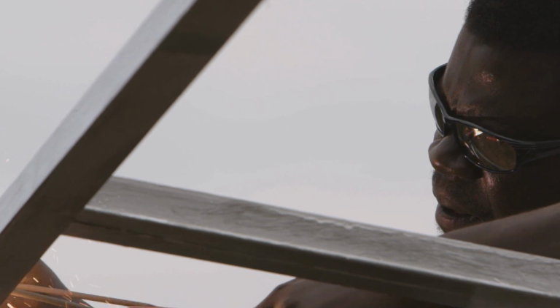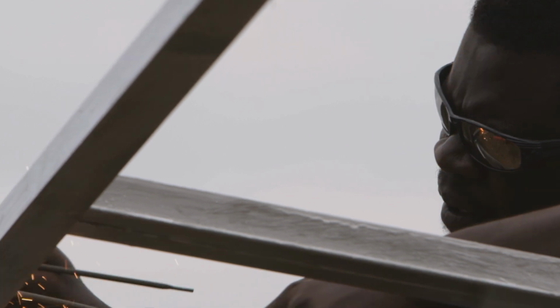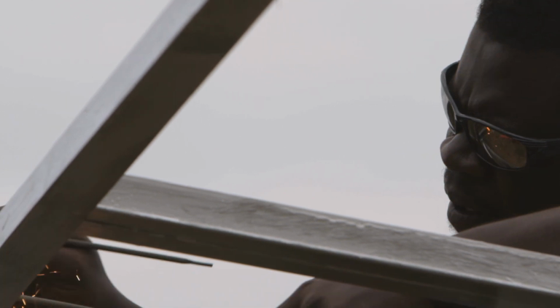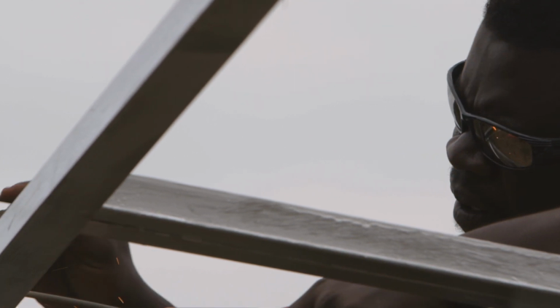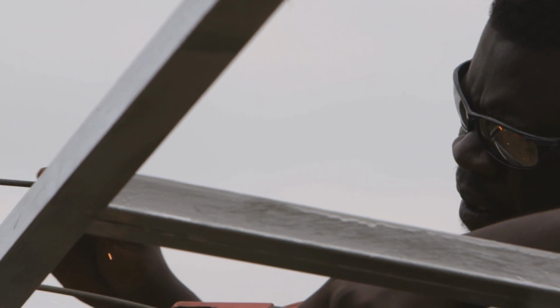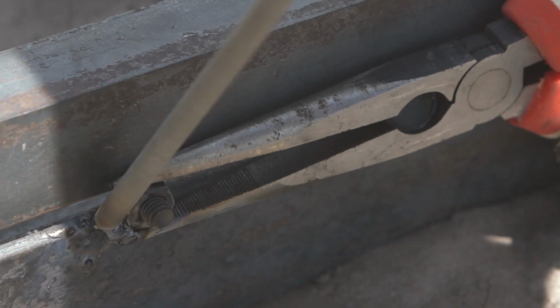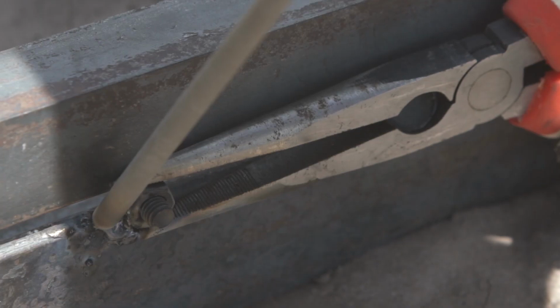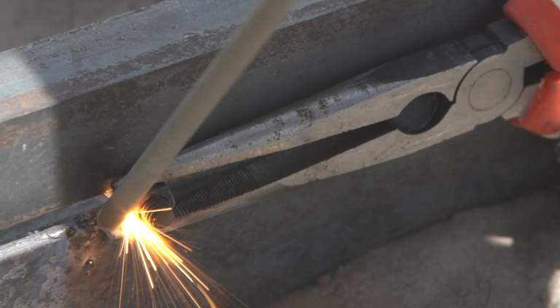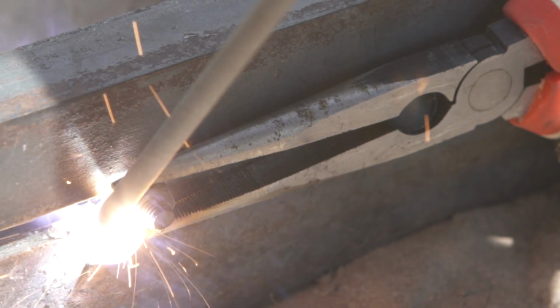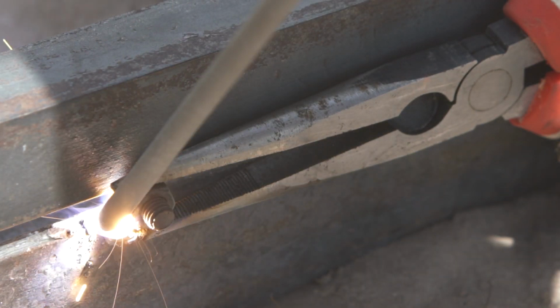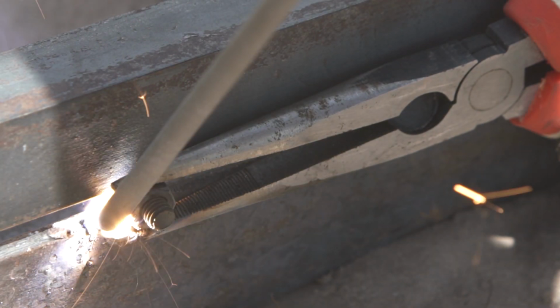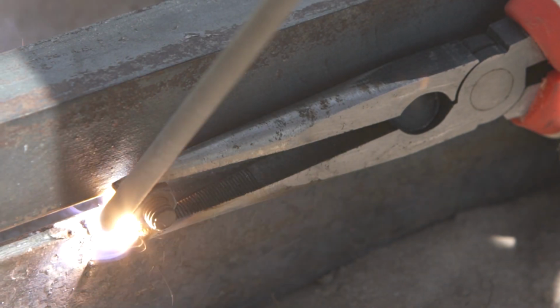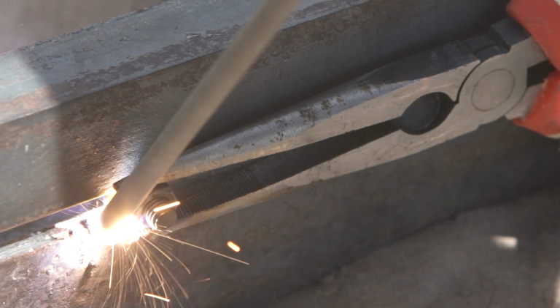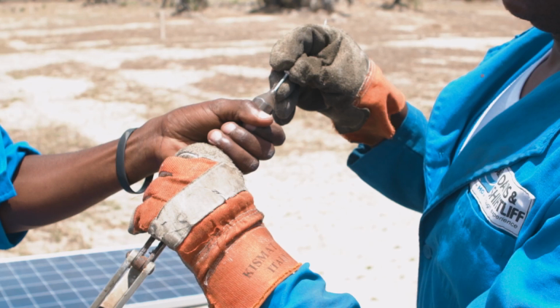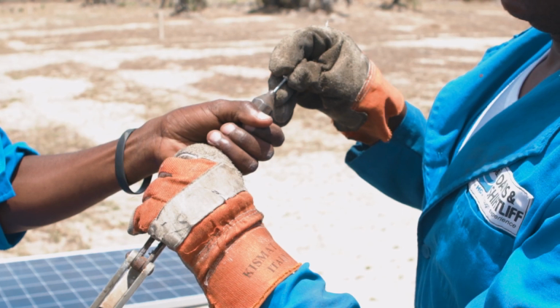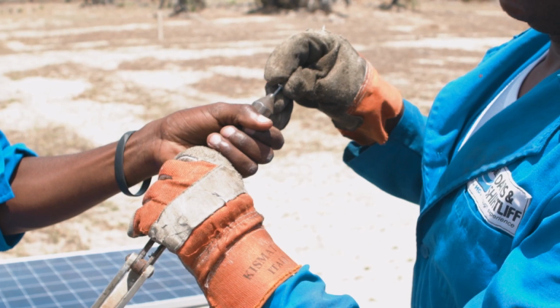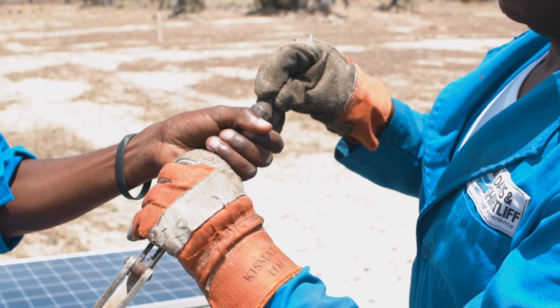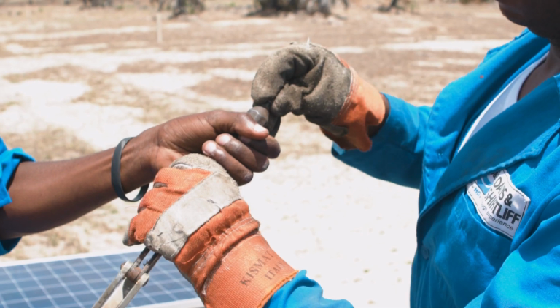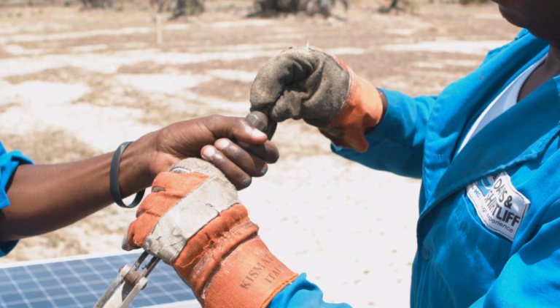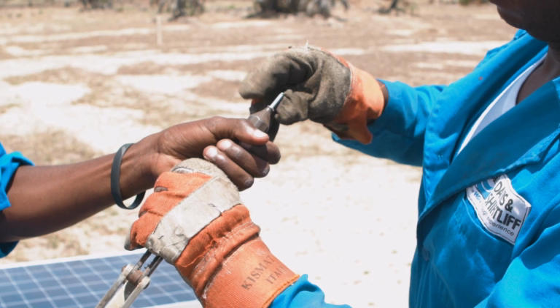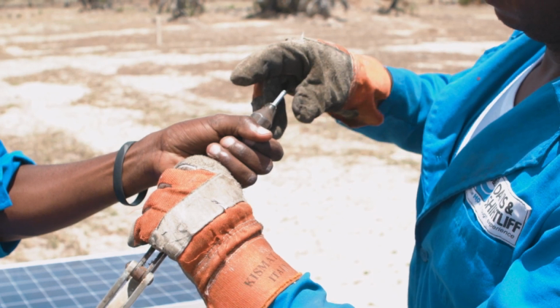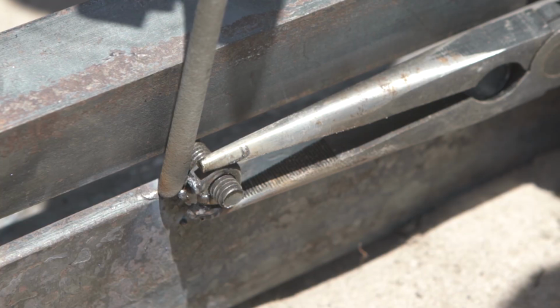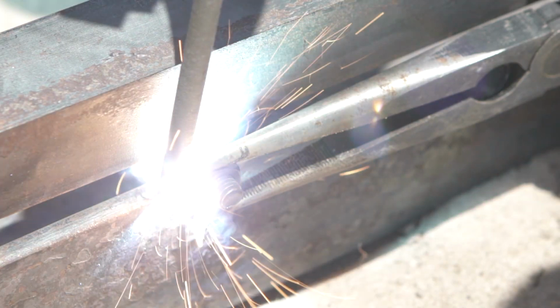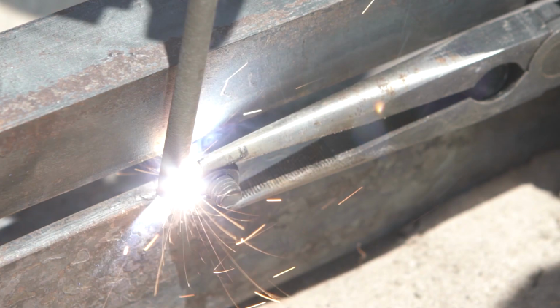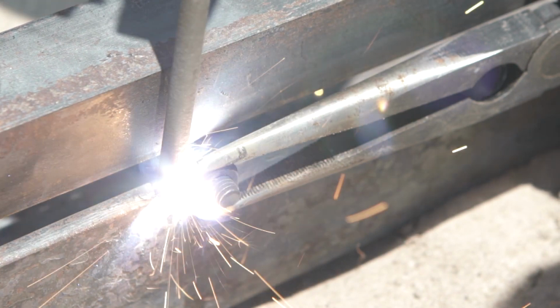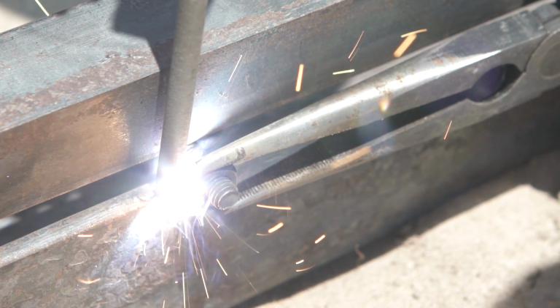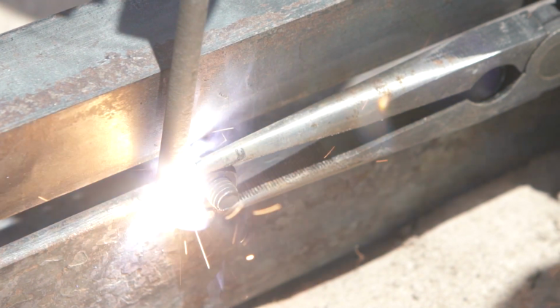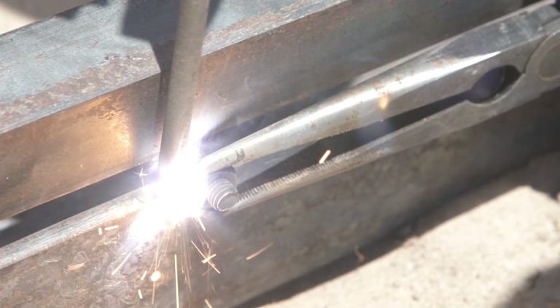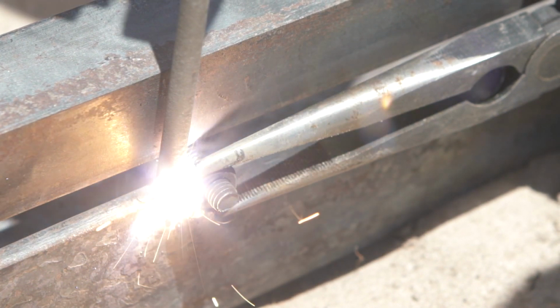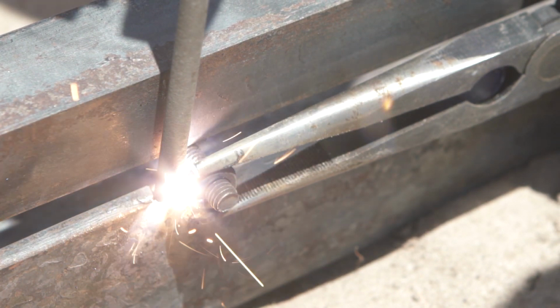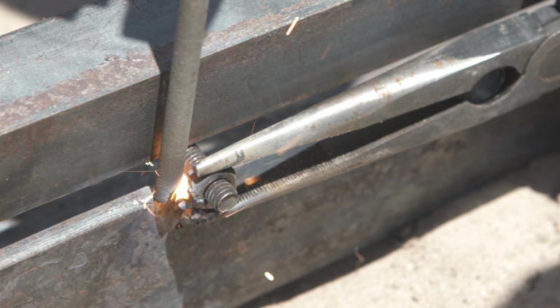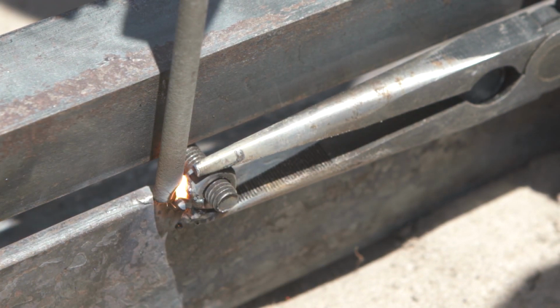Most importantly, when you're installing it, make sure you weld the bolts or use pop rivets so that any thief would need more than a spanner to try and steal it.